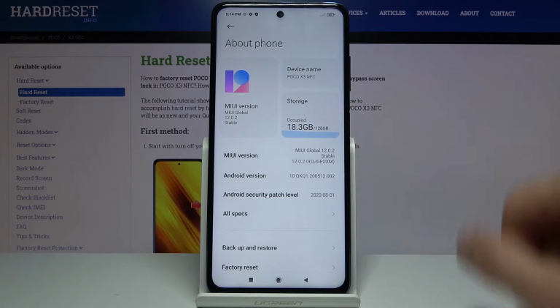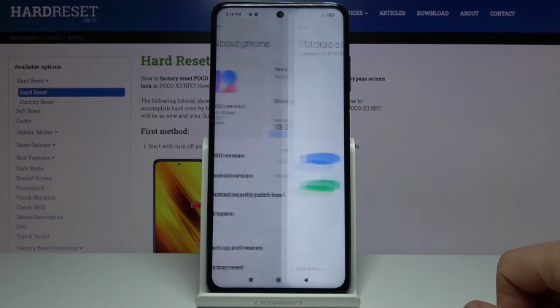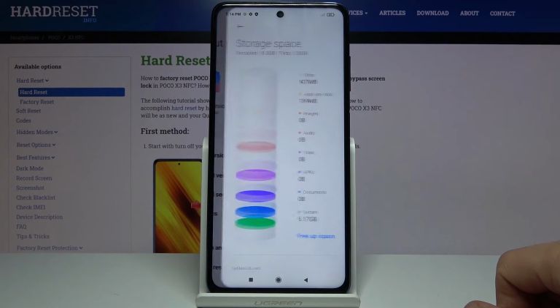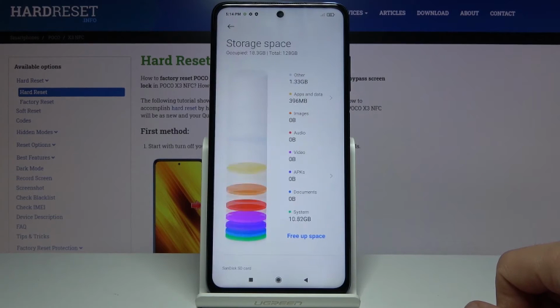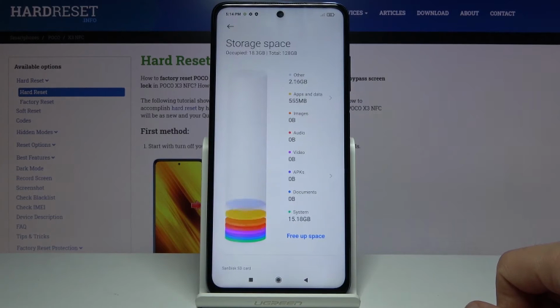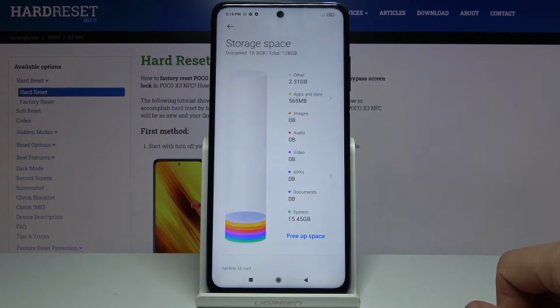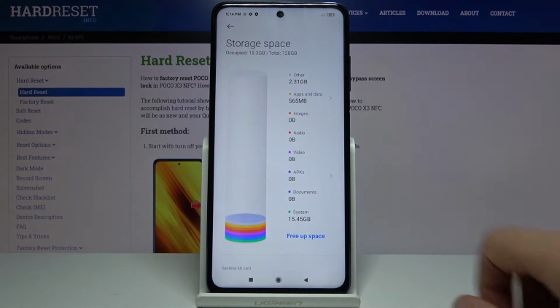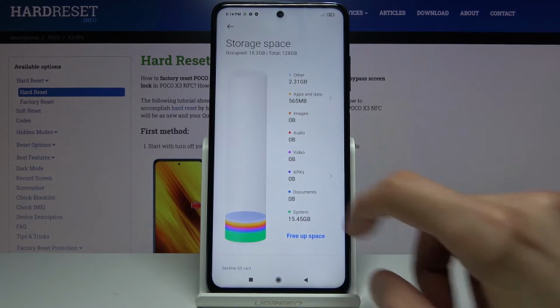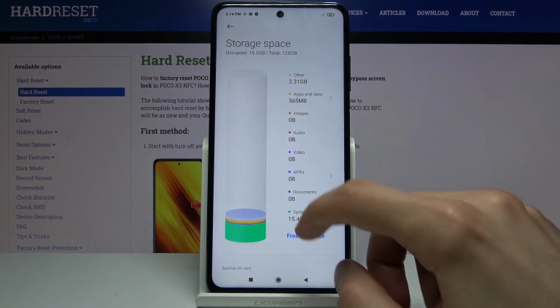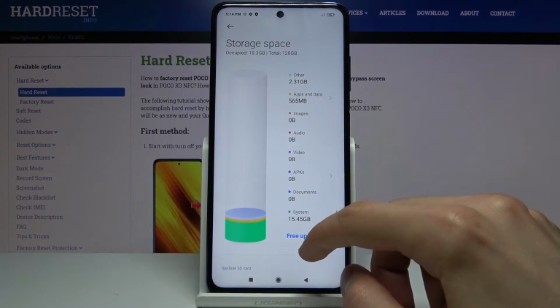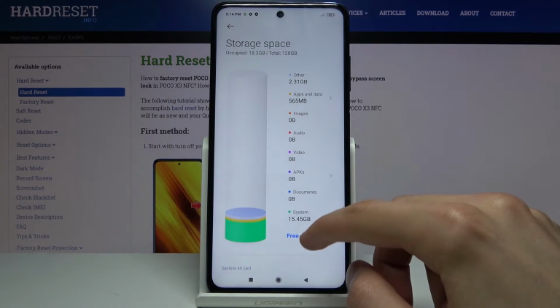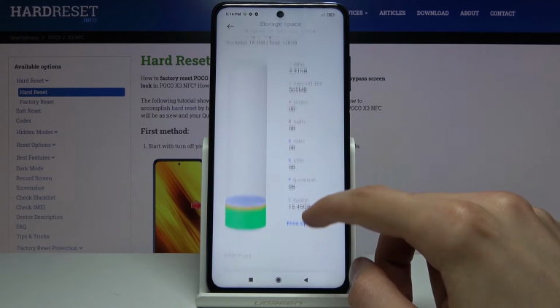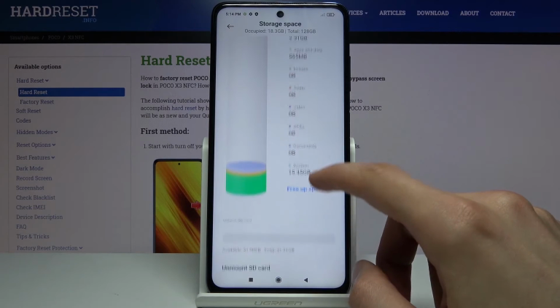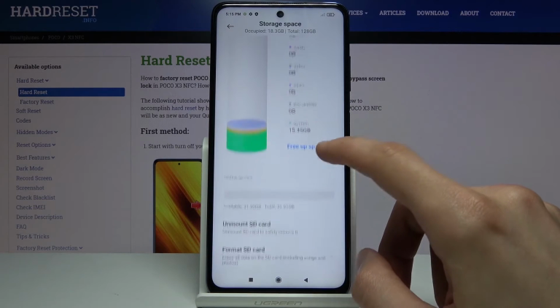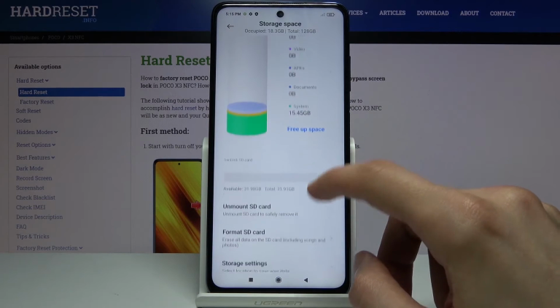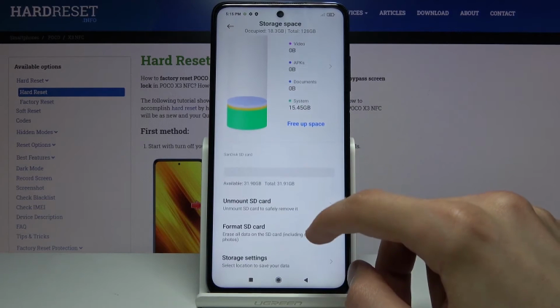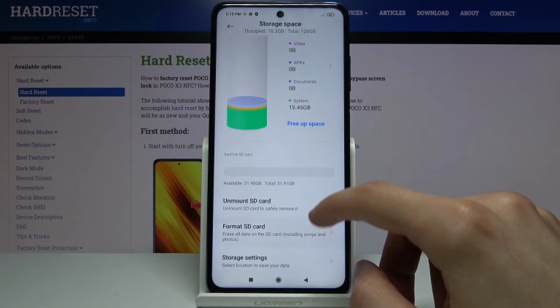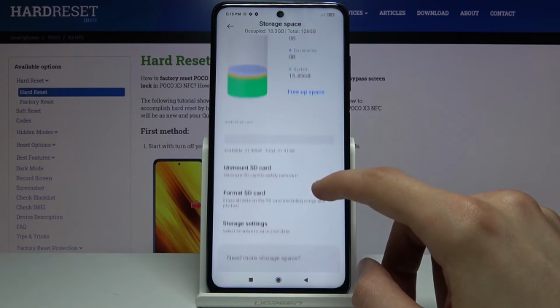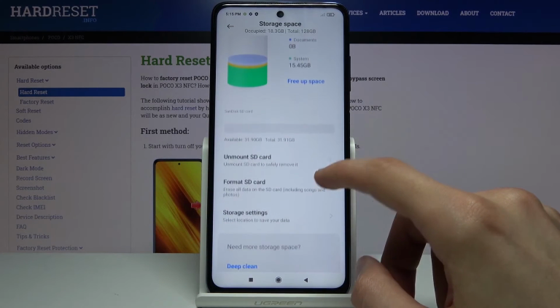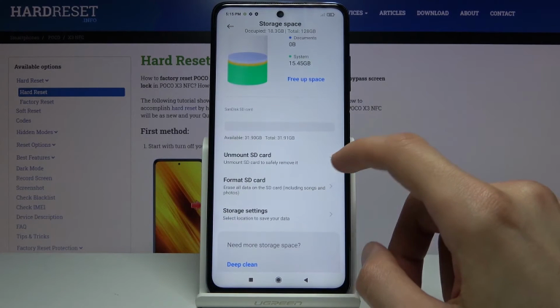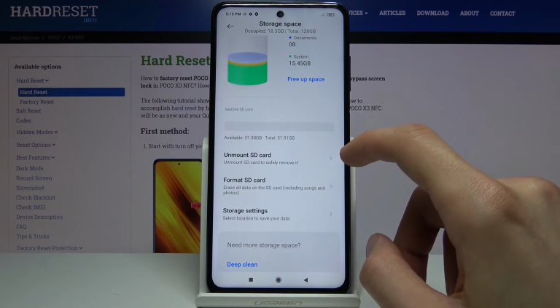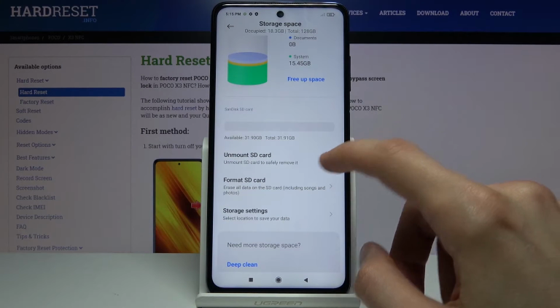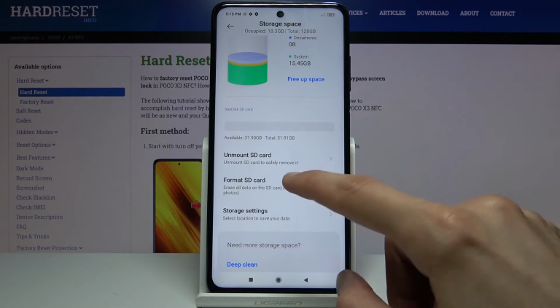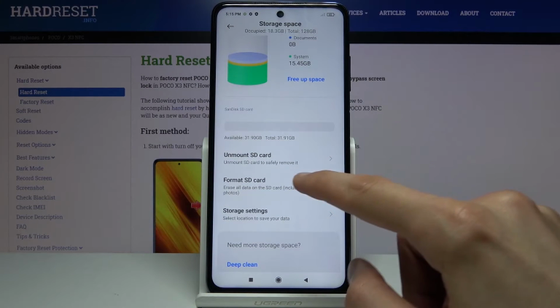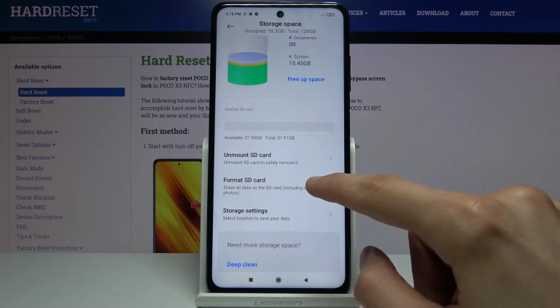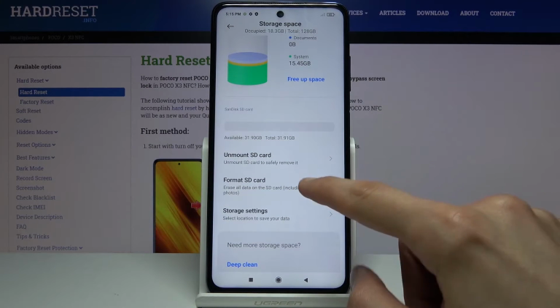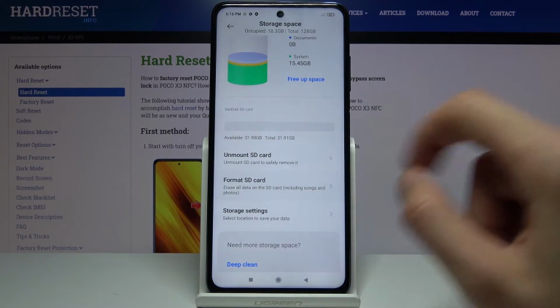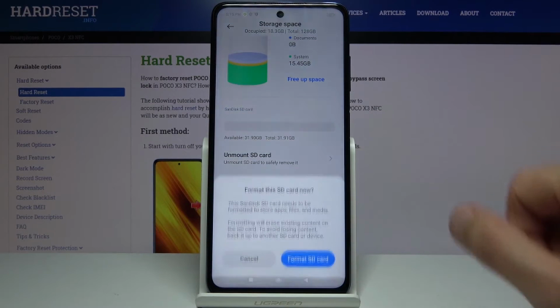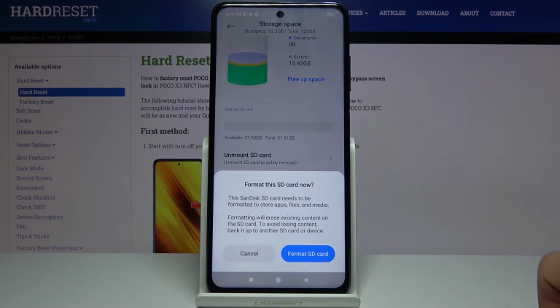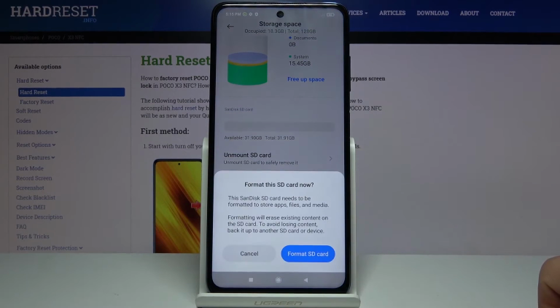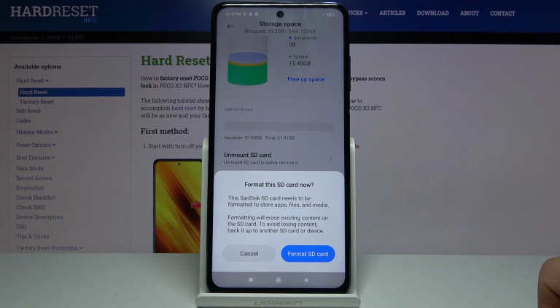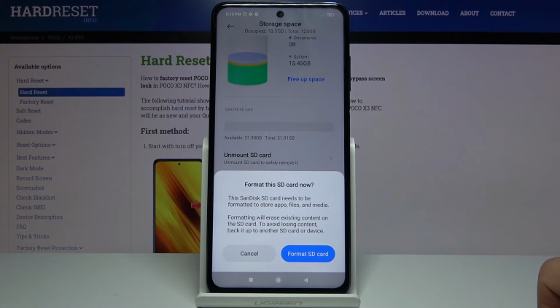Tap on it, scroll down and you'll see Format SD Card selected.